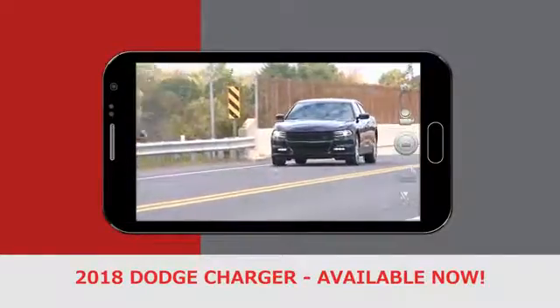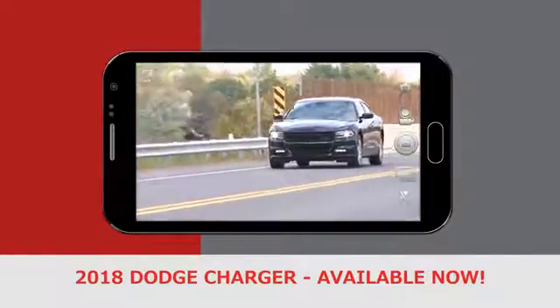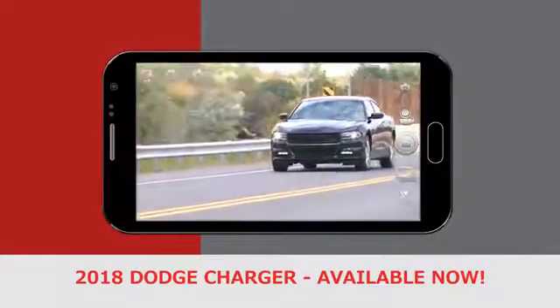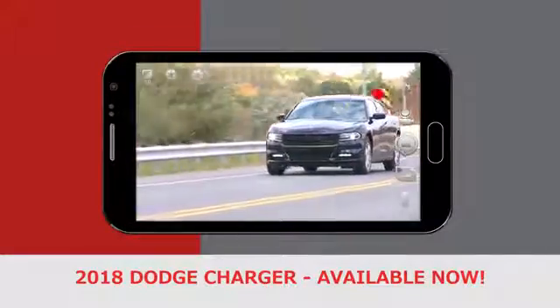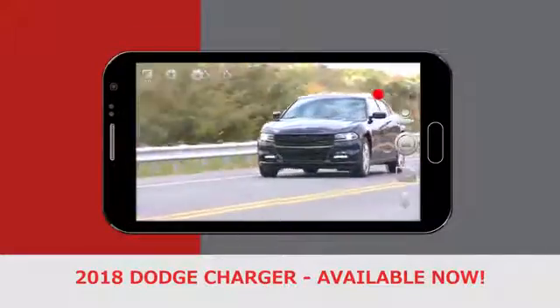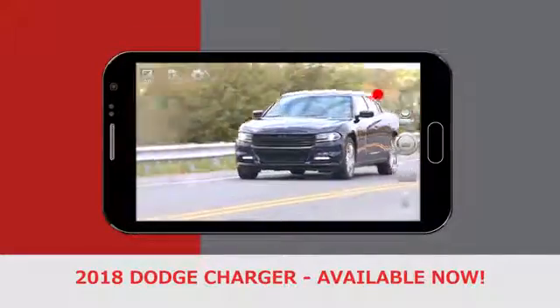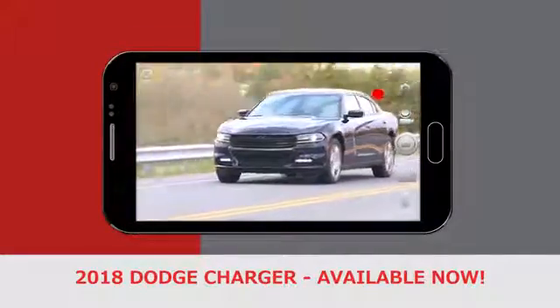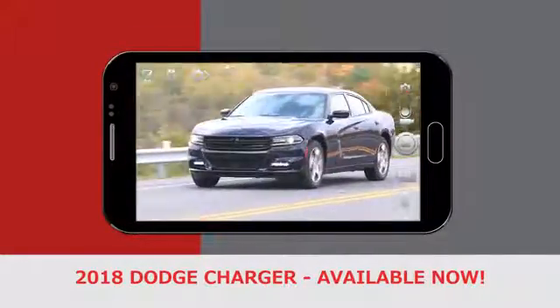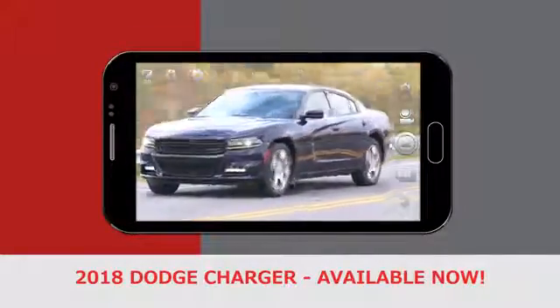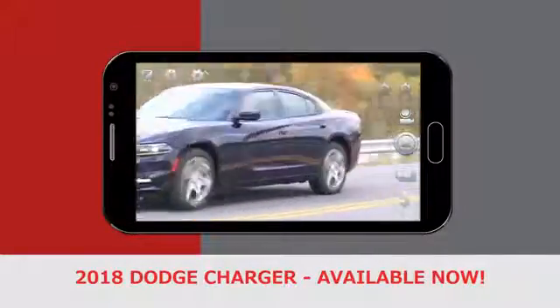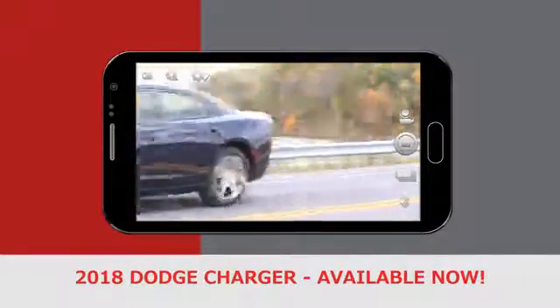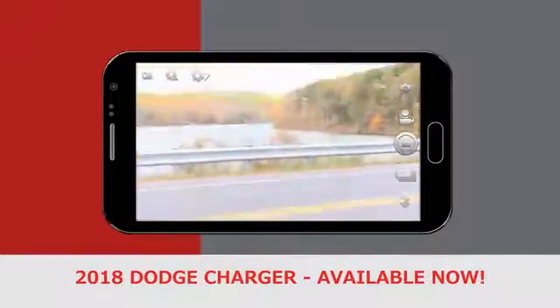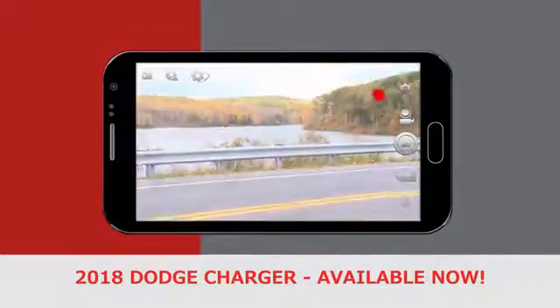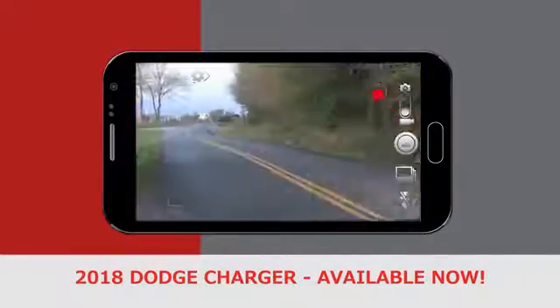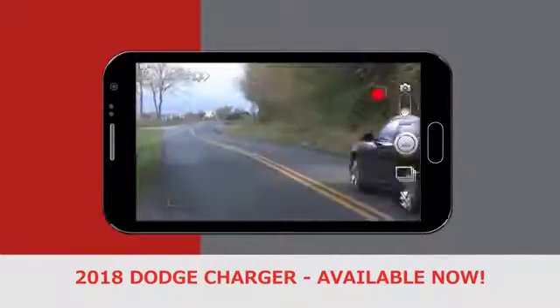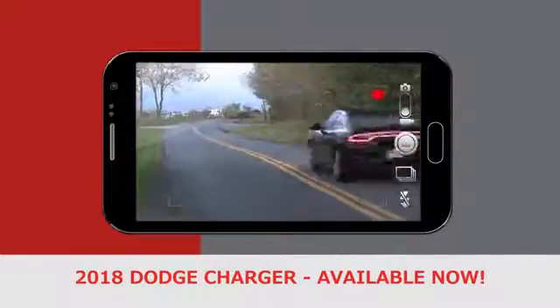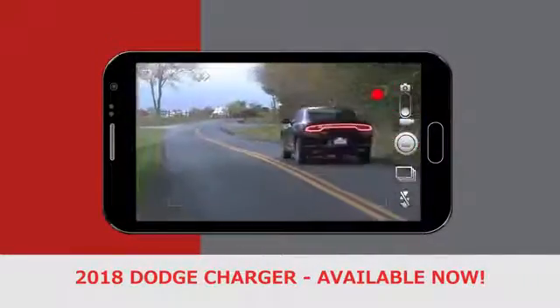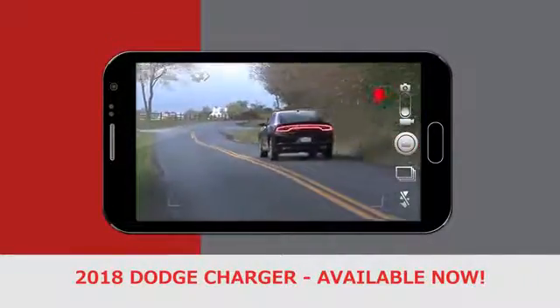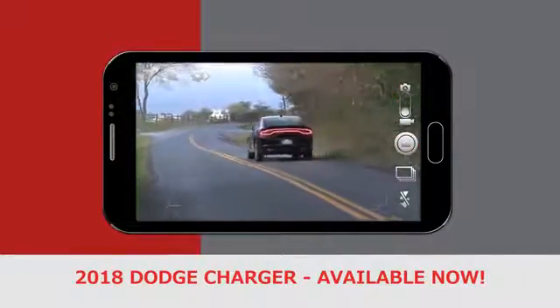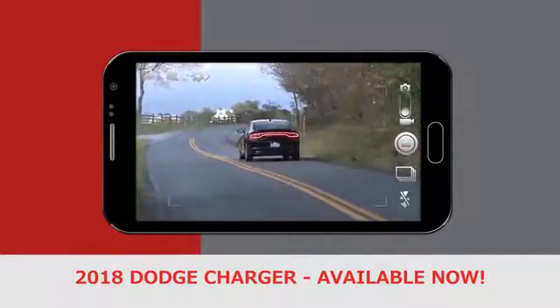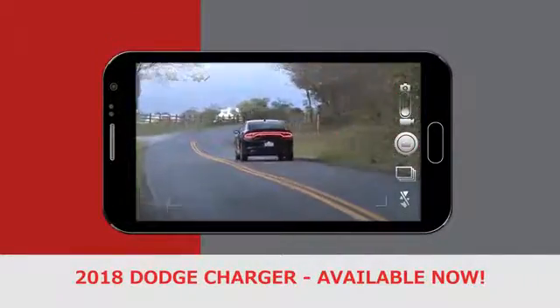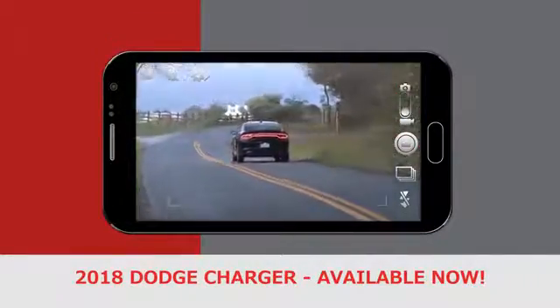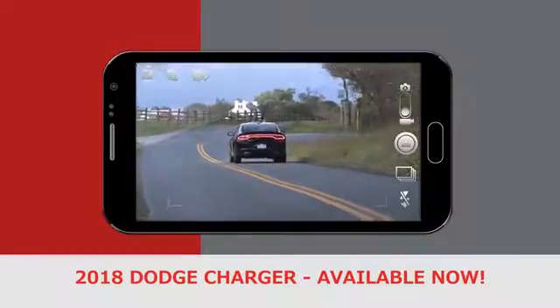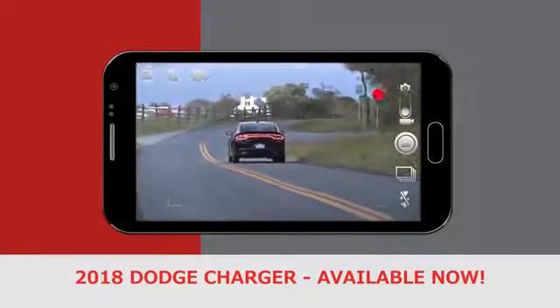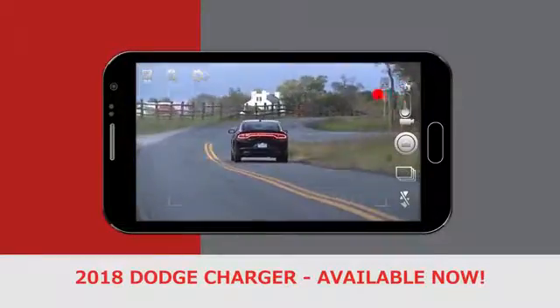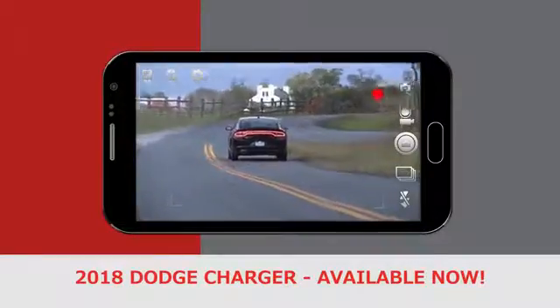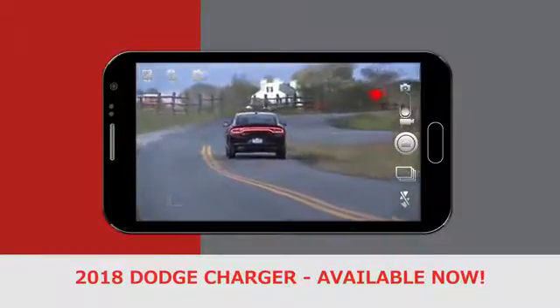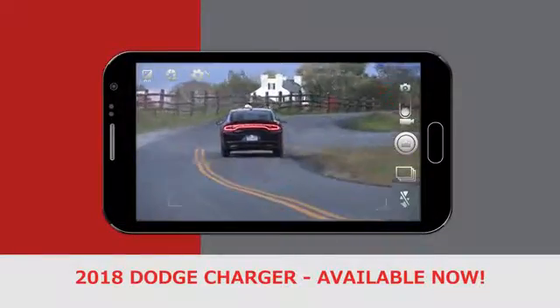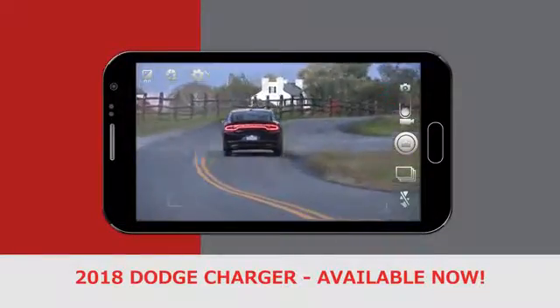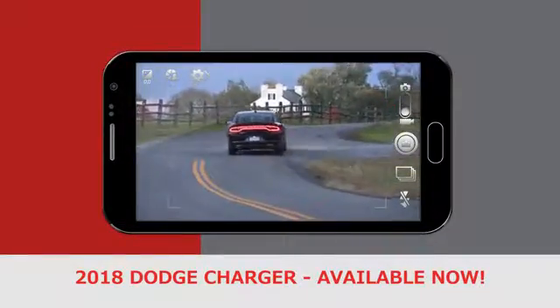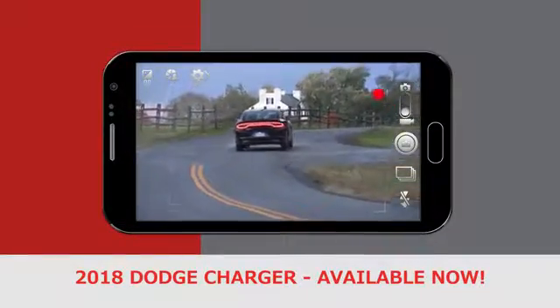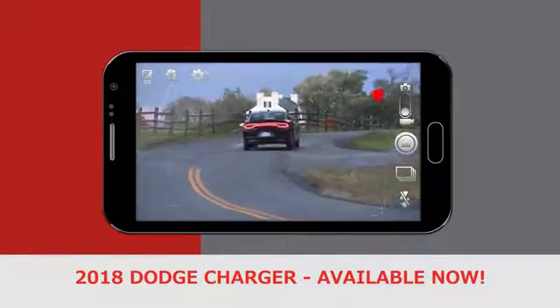From heart-pounding power to unexpected efficiency, America's only four-door muscle car is one unforgettable ride.